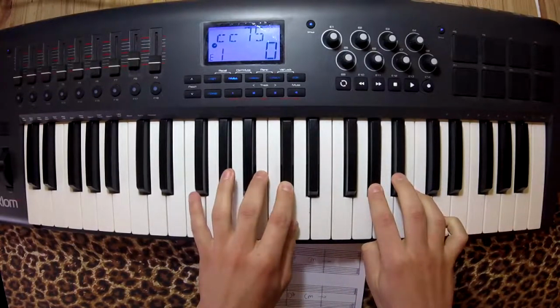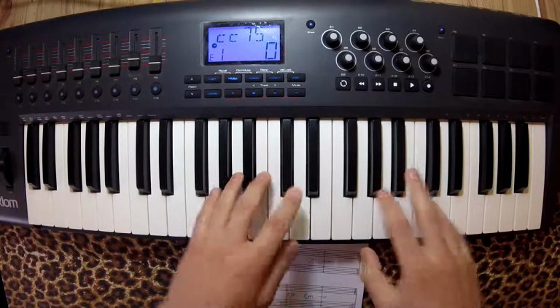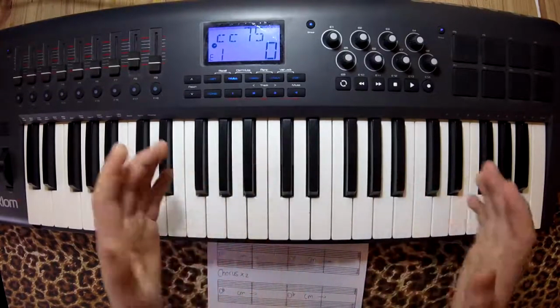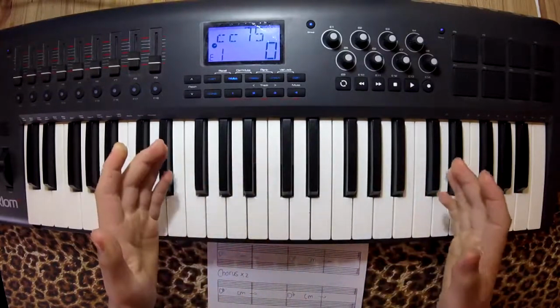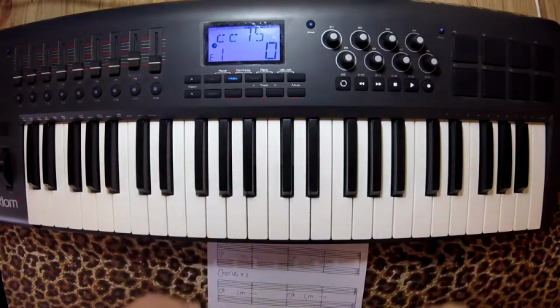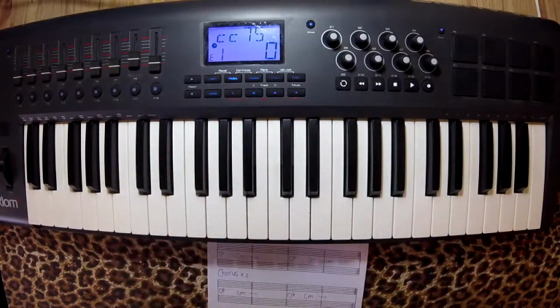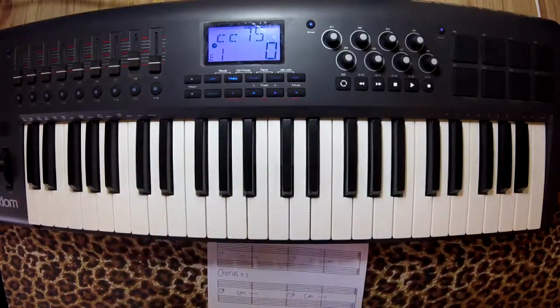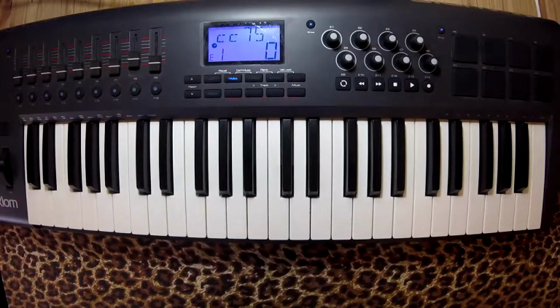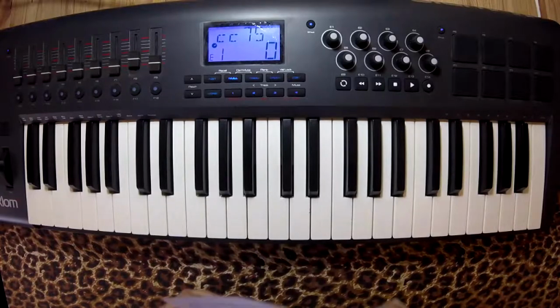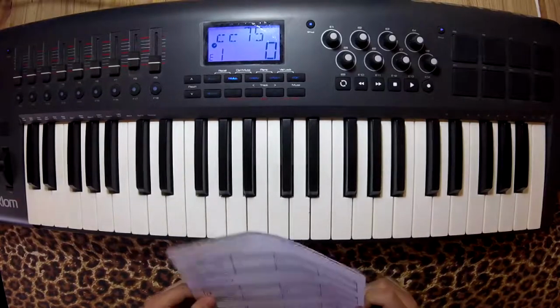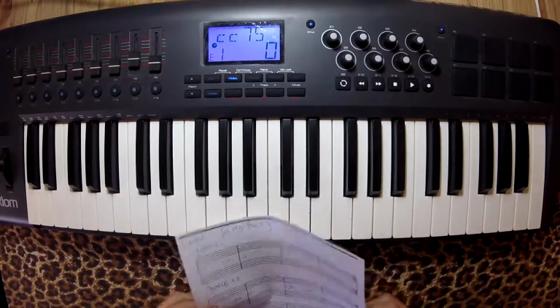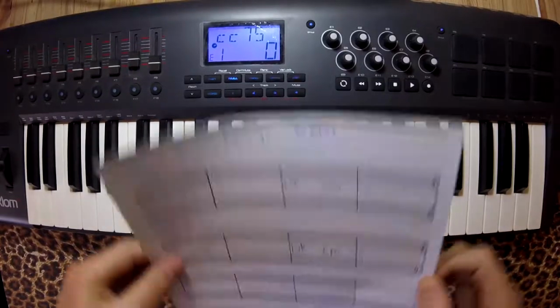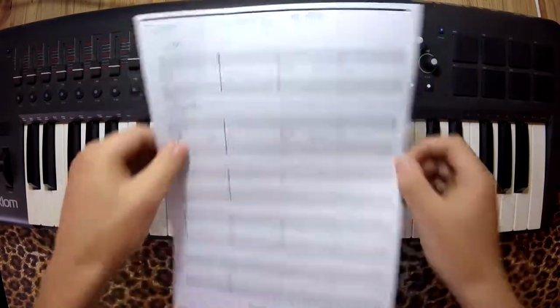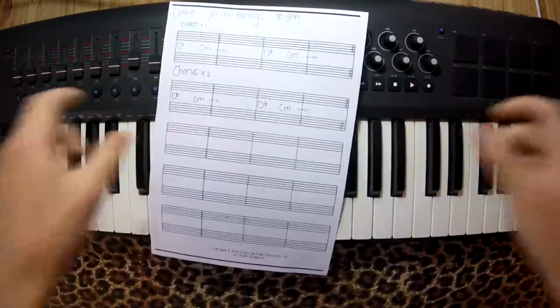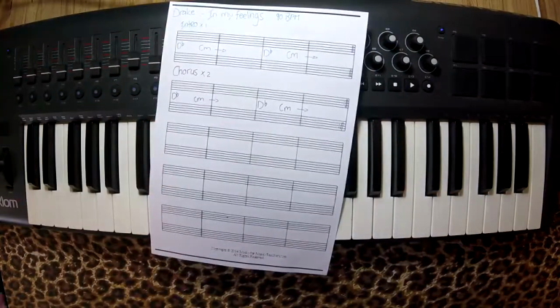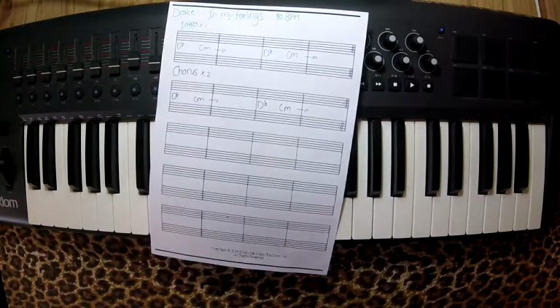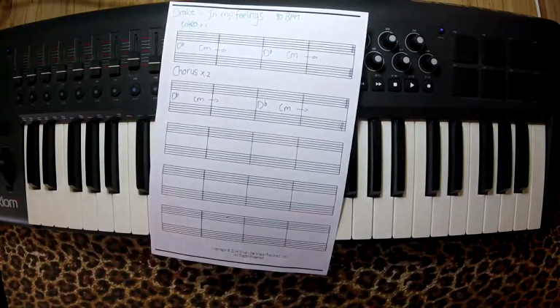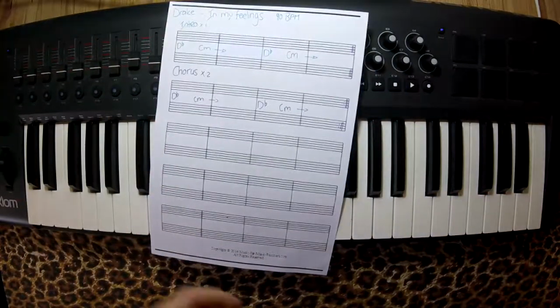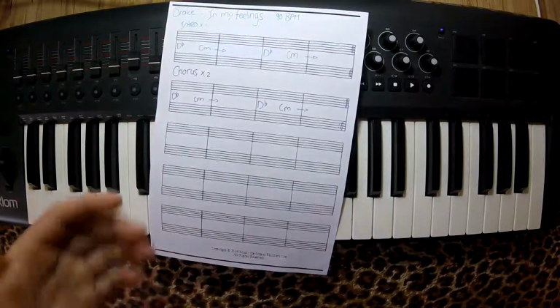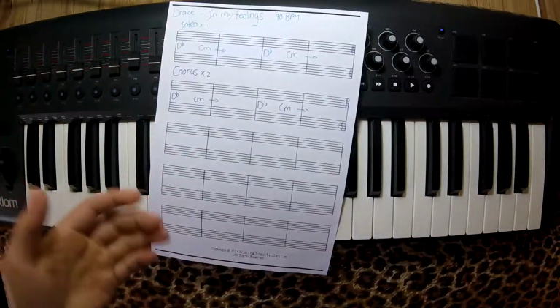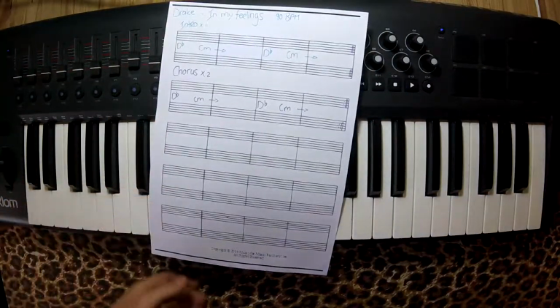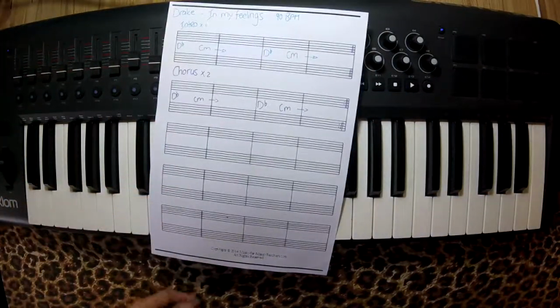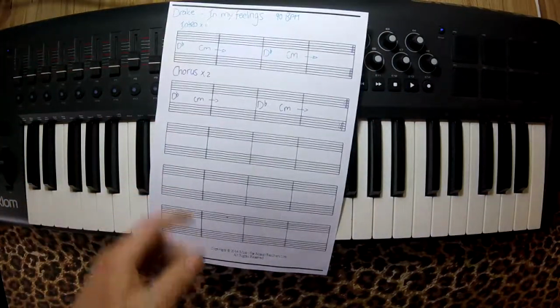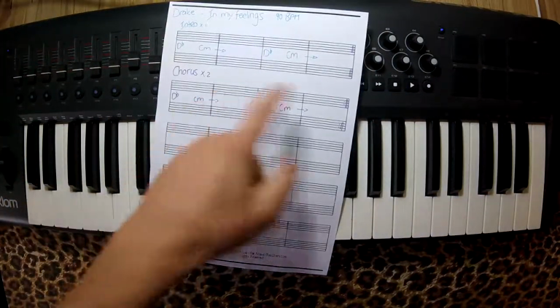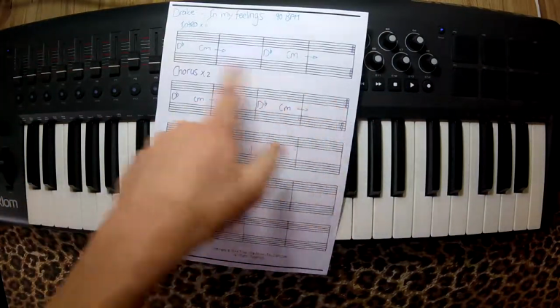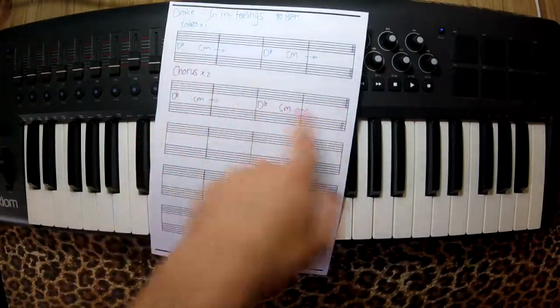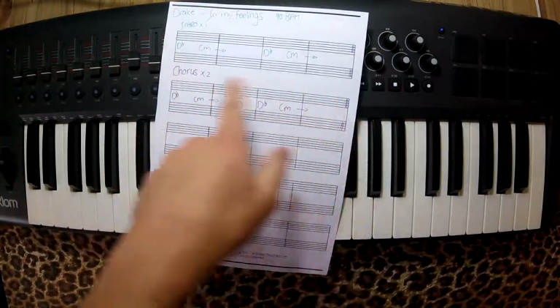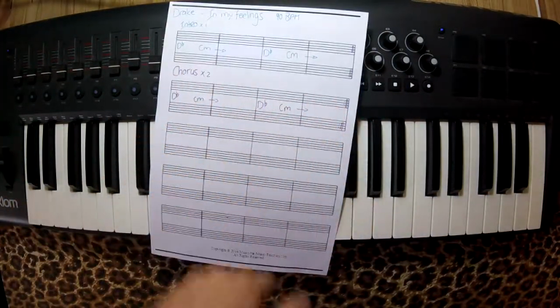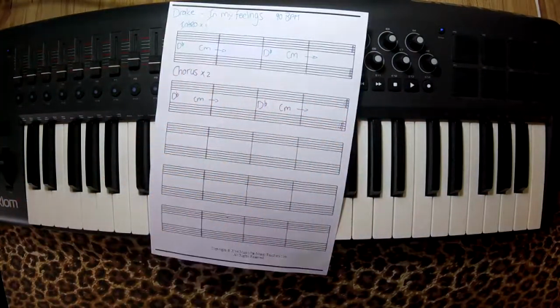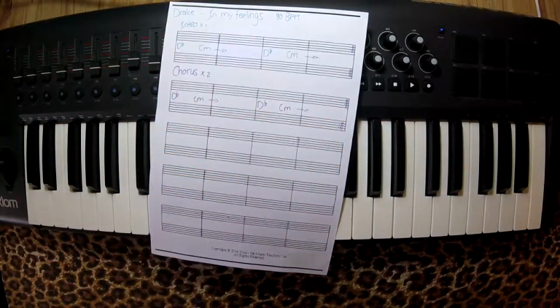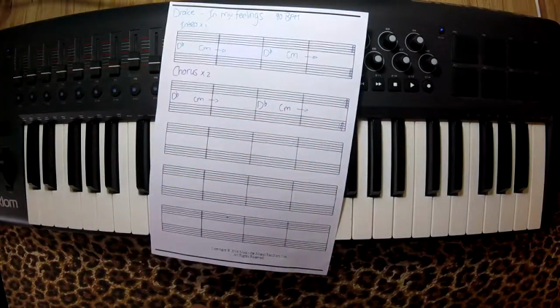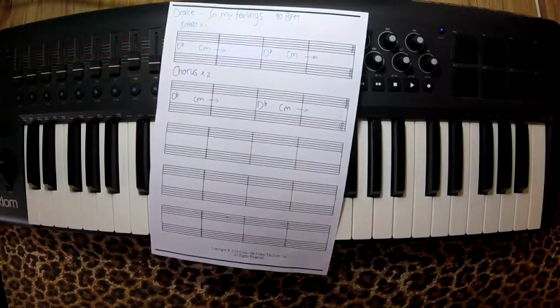That's the chorus. And now you can also play In My Feelings by Drake. I'll put this in the description if you want it.